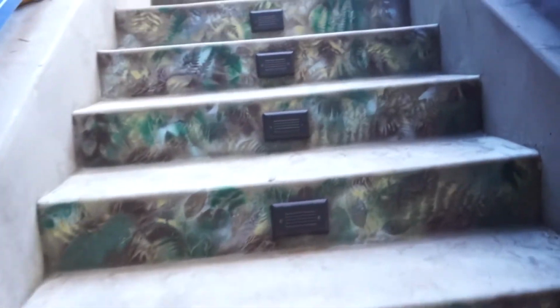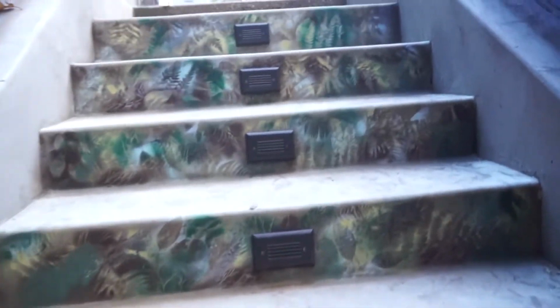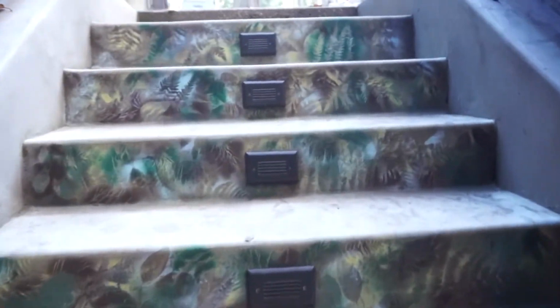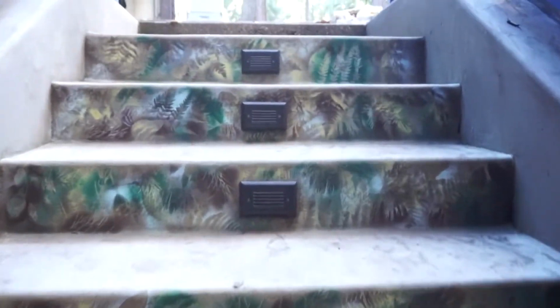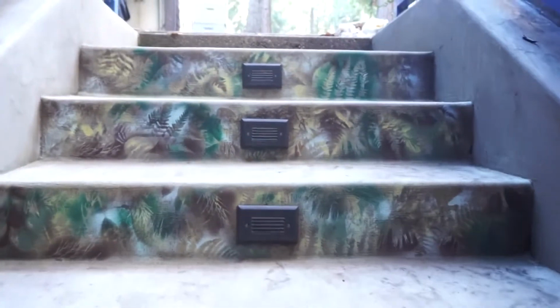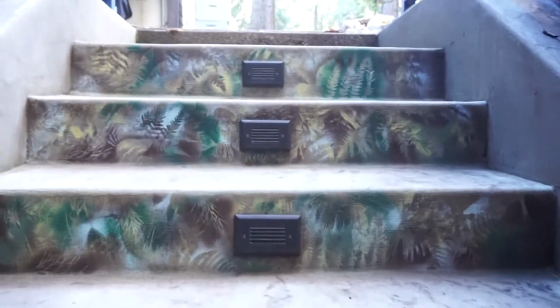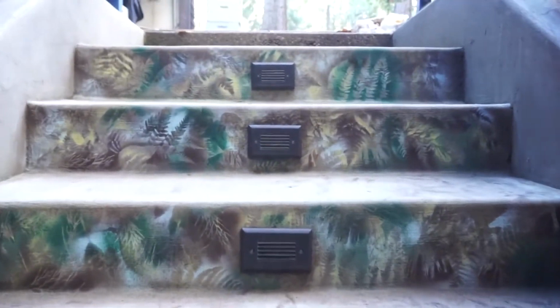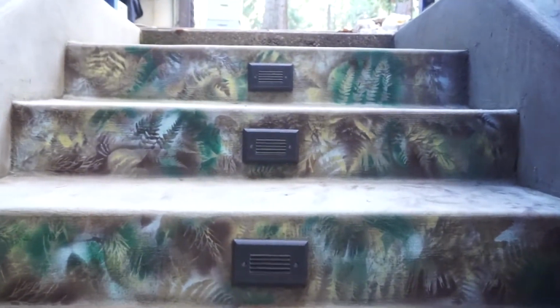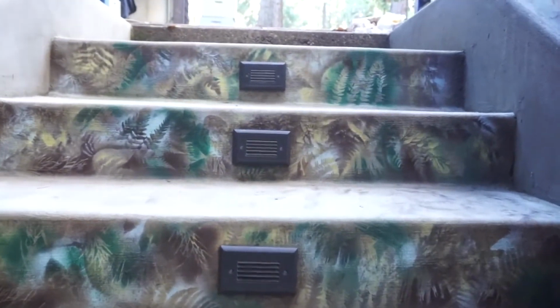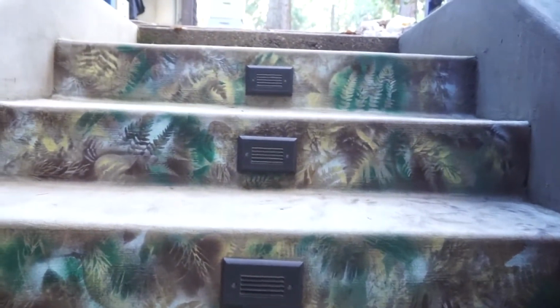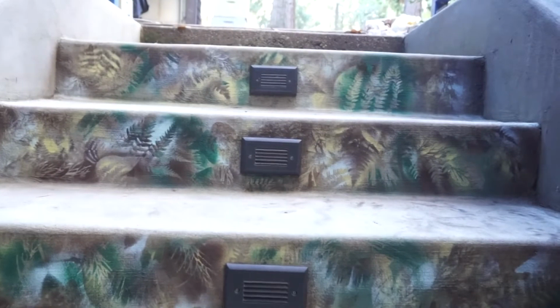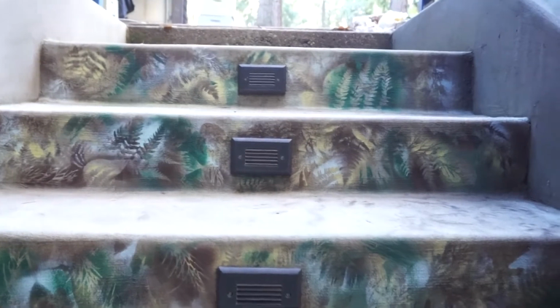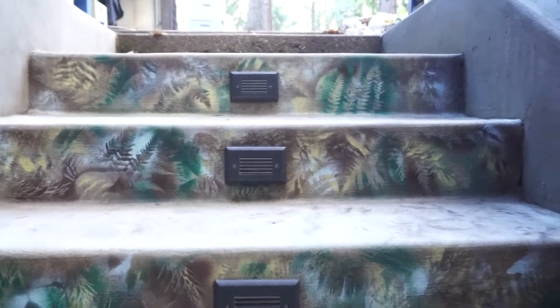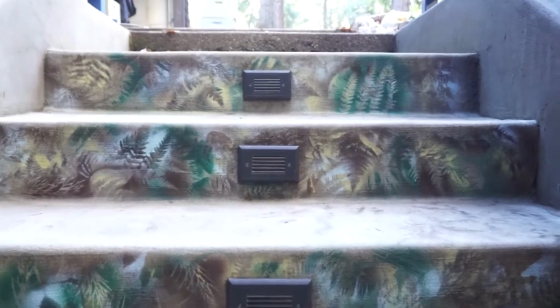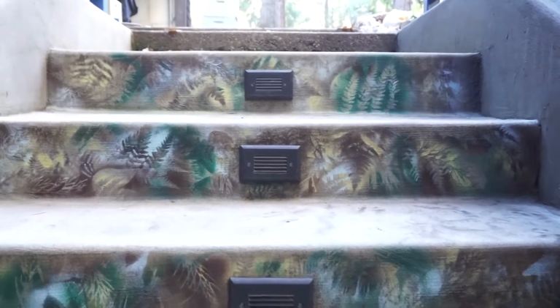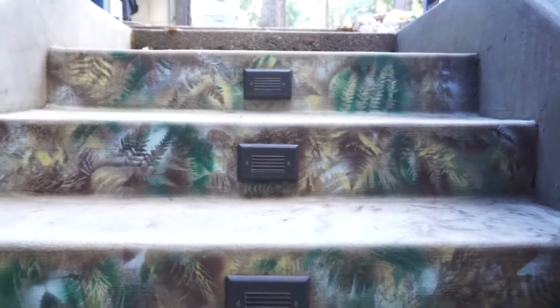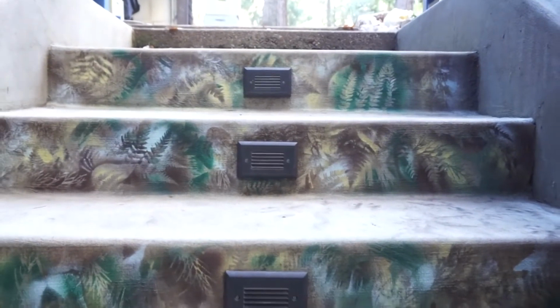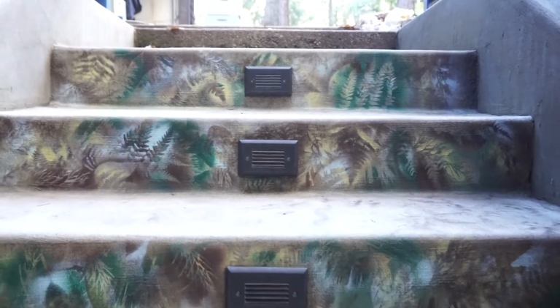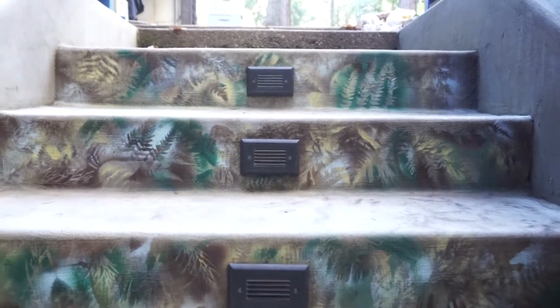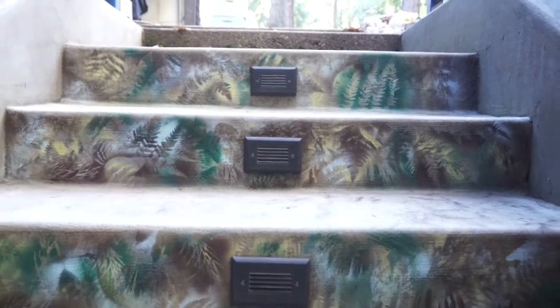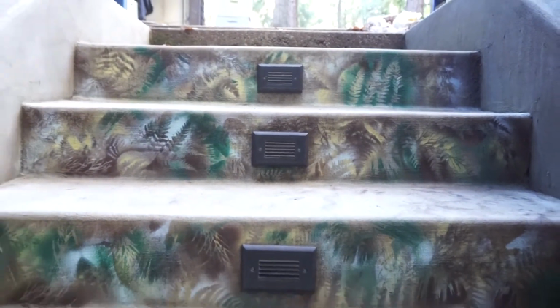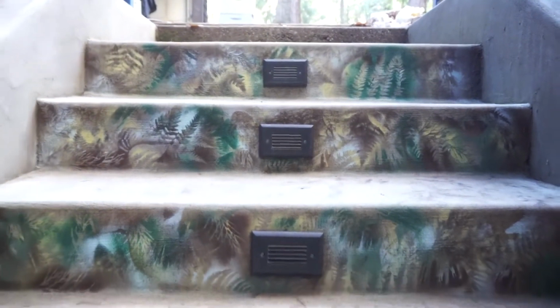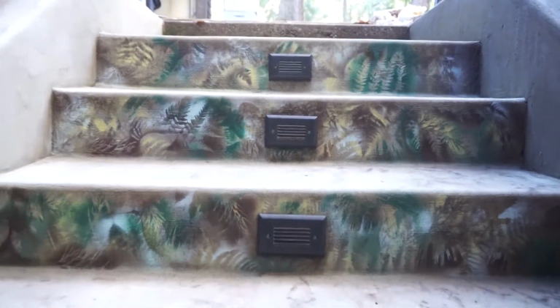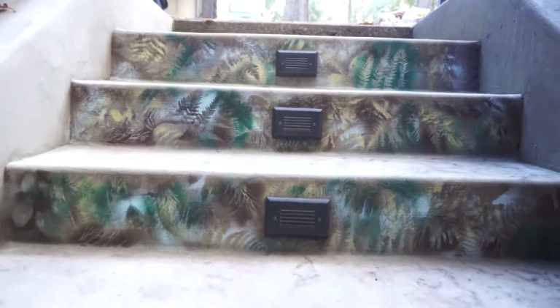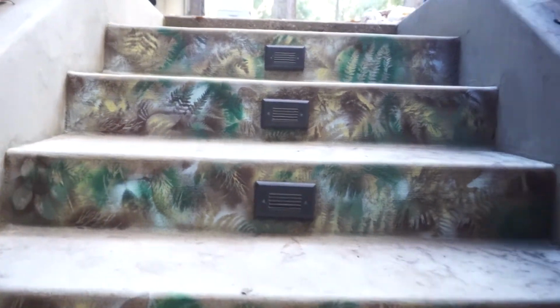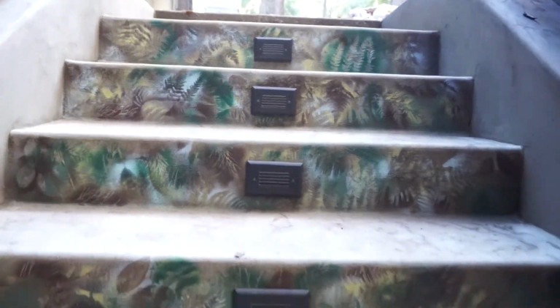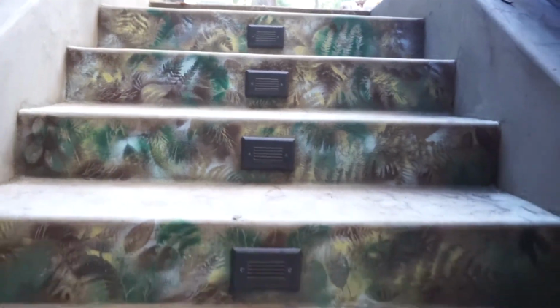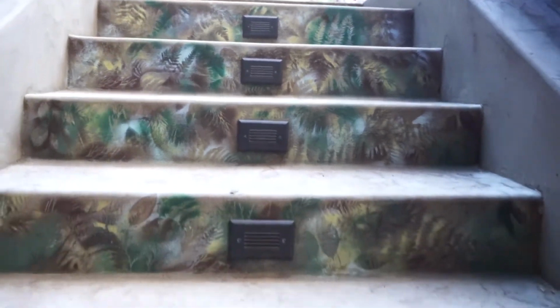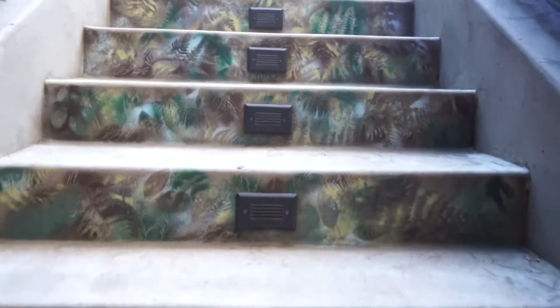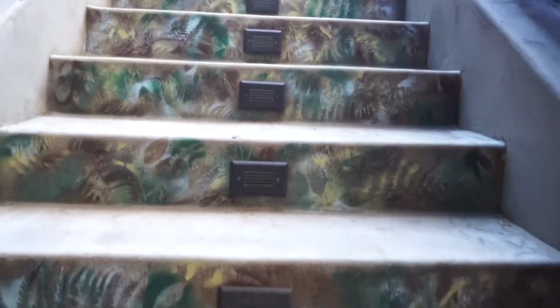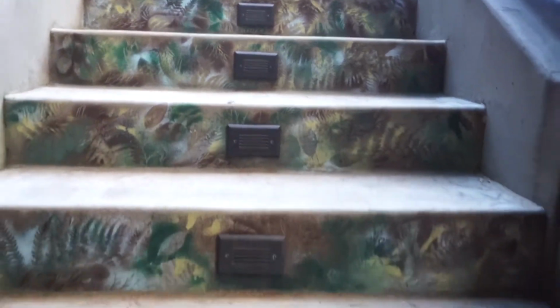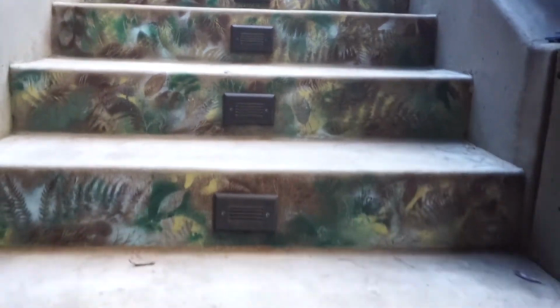I really wanted to put ferns in it. It really turned out good. The color palette was good and I am proud of it.